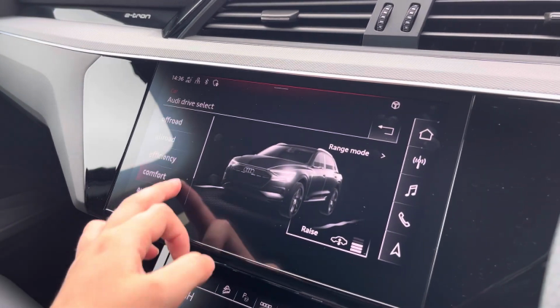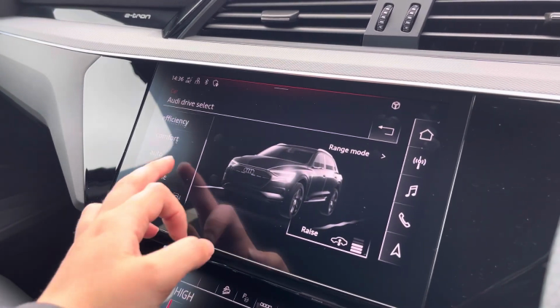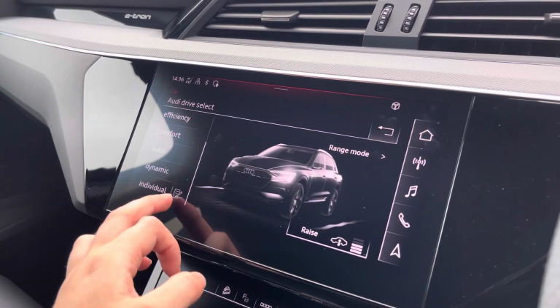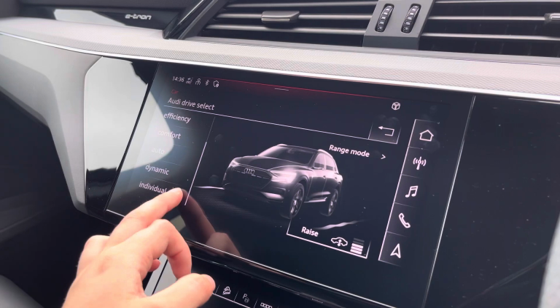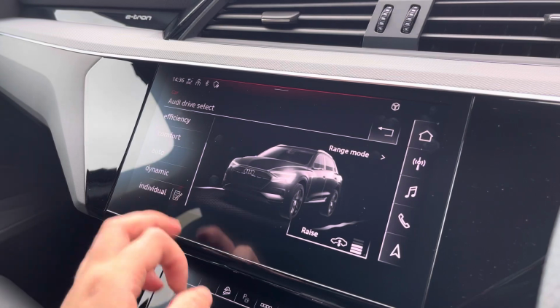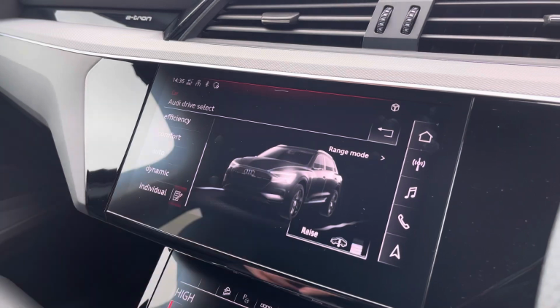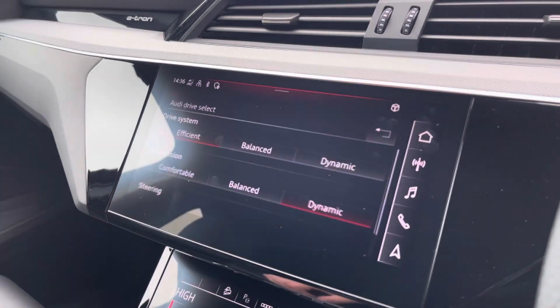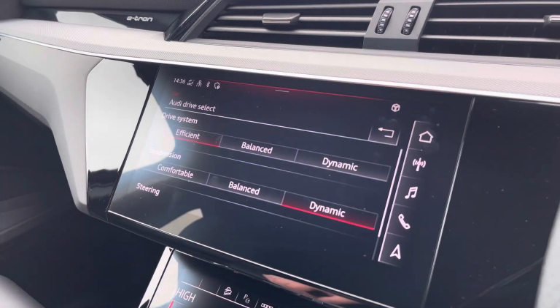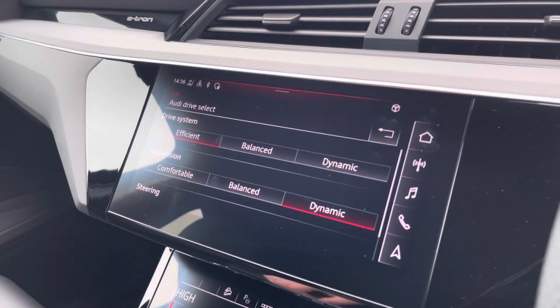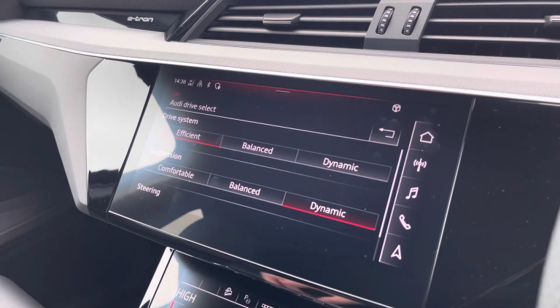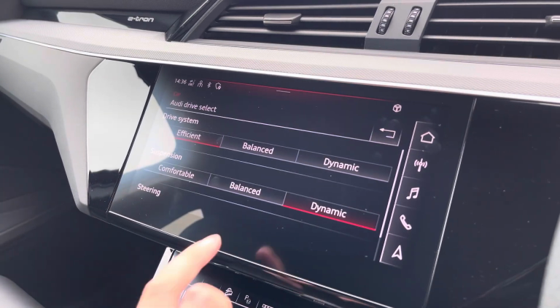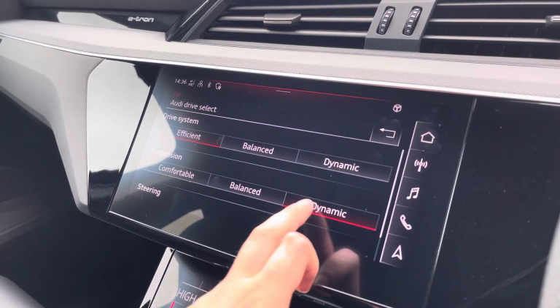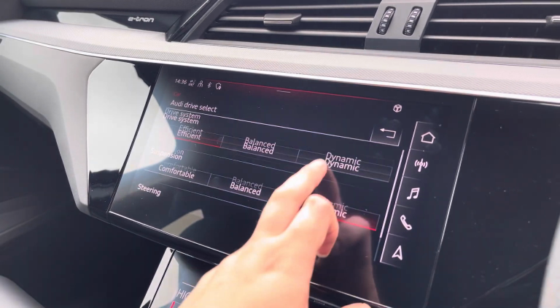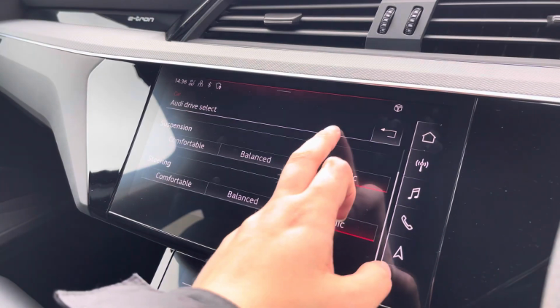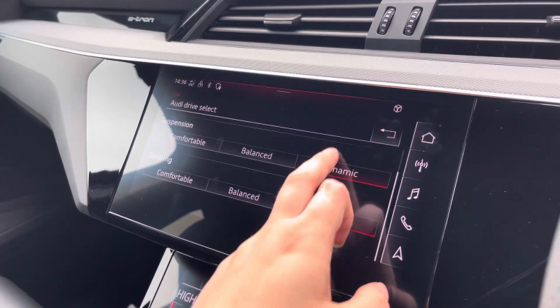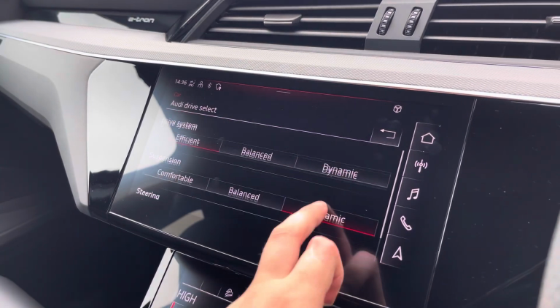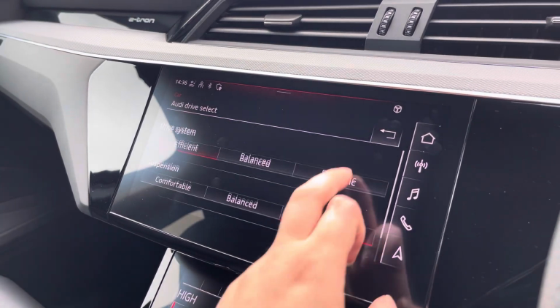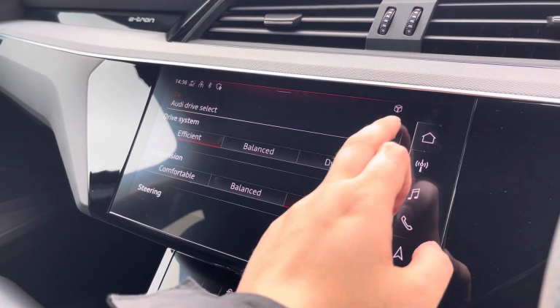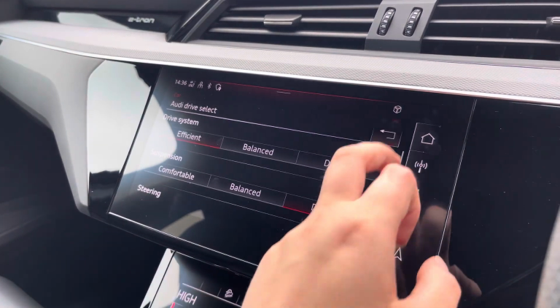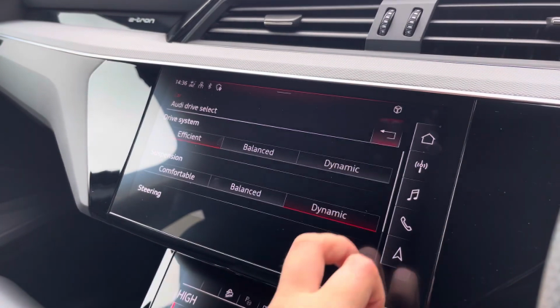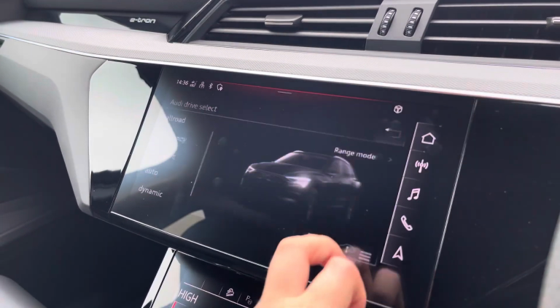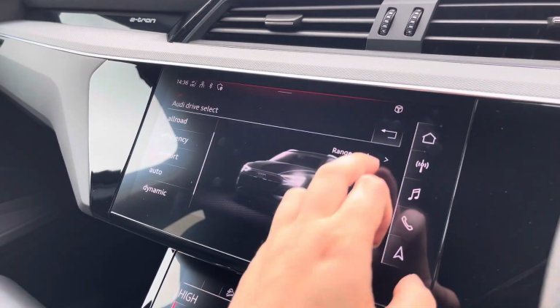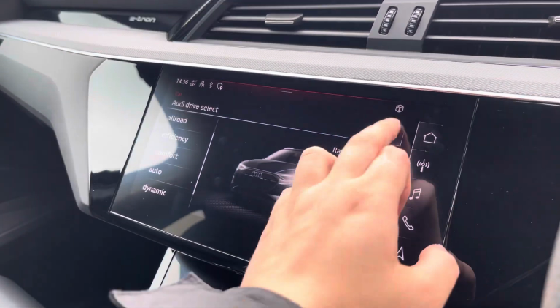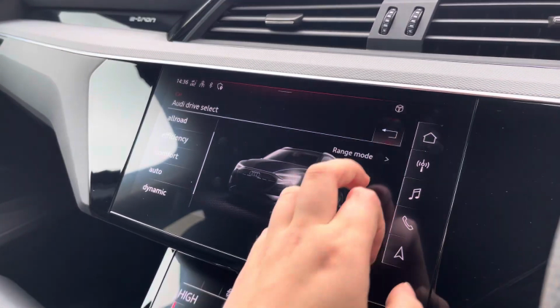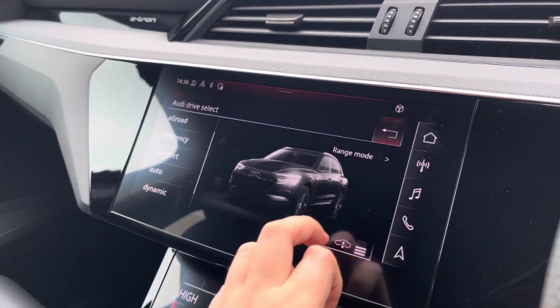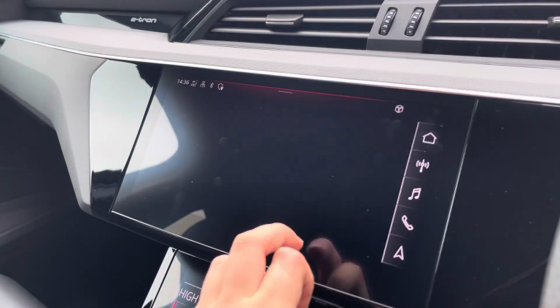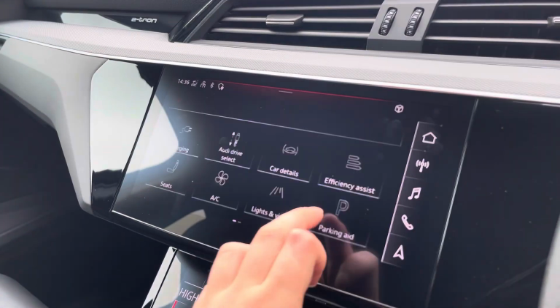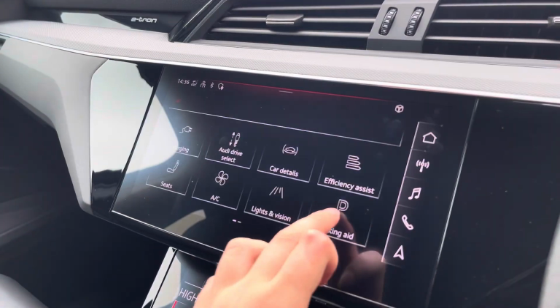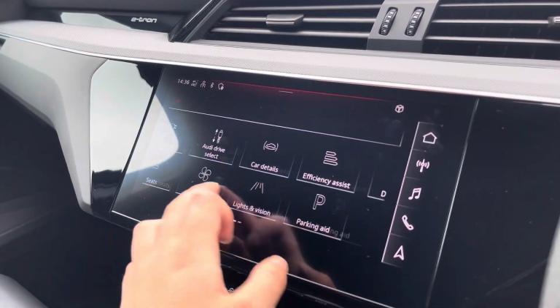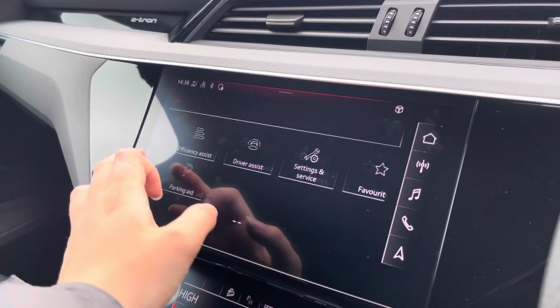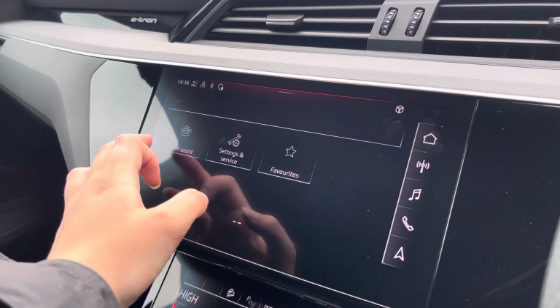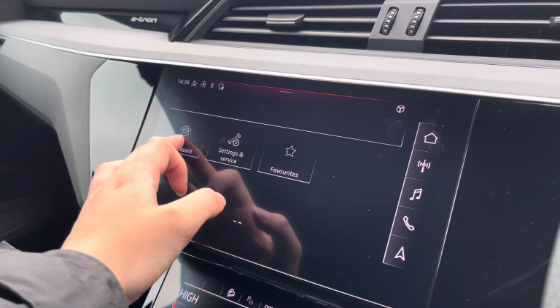The Audi drive select allows you to adjust from off-road up to dynamic, as well as individually adjusting the drive system, suspension, and steering.